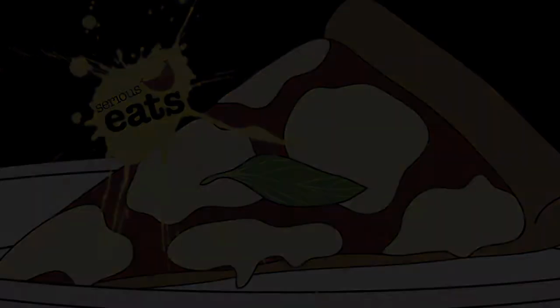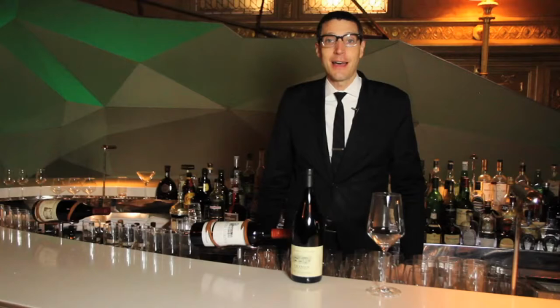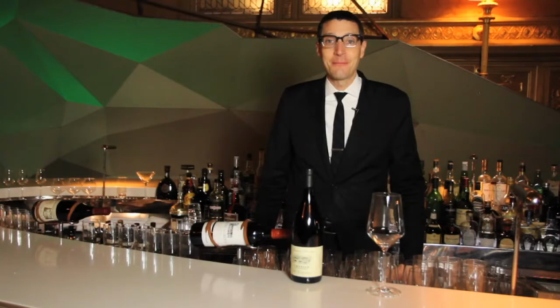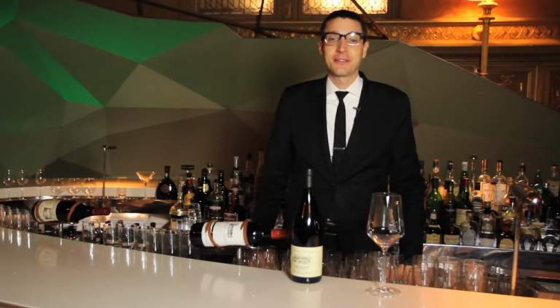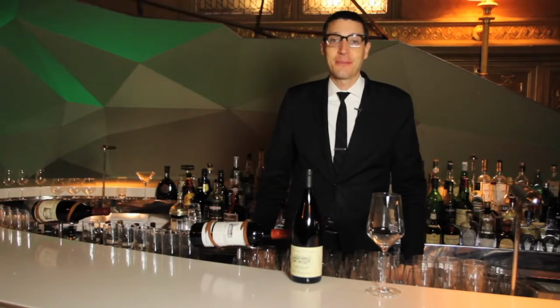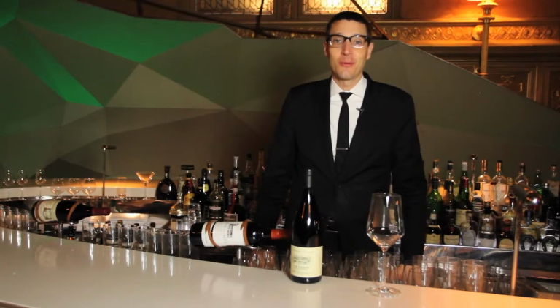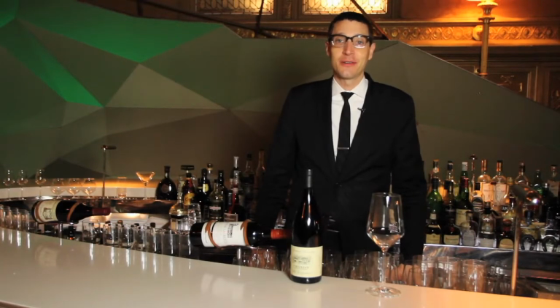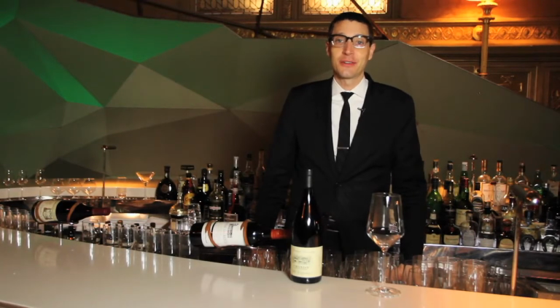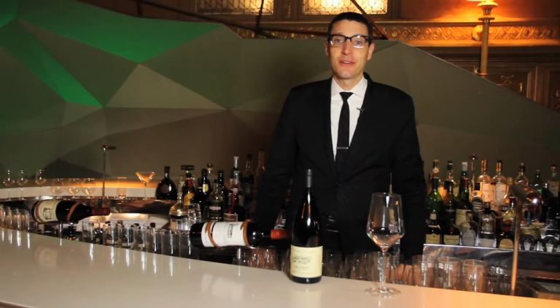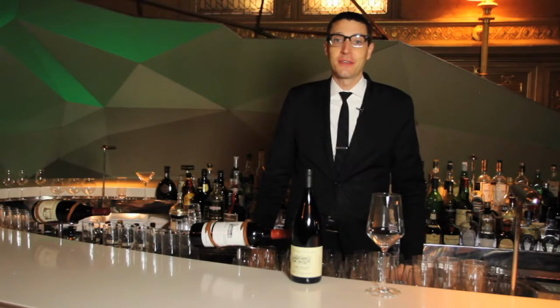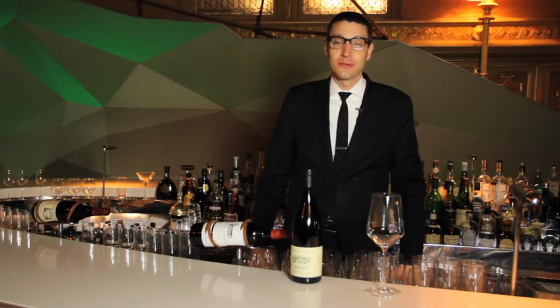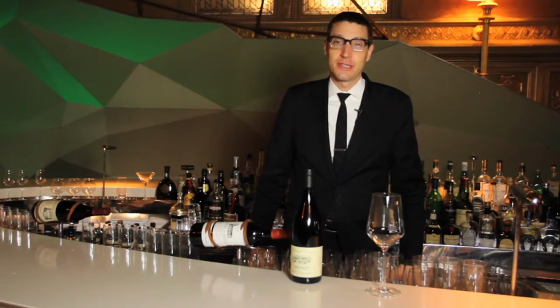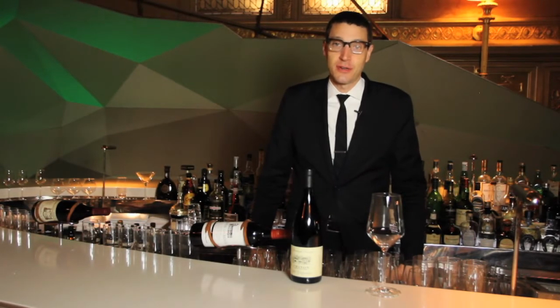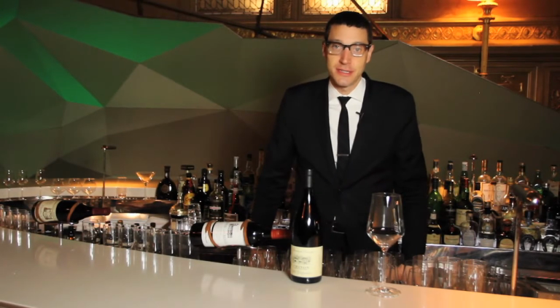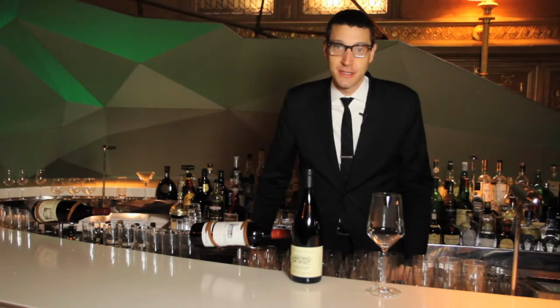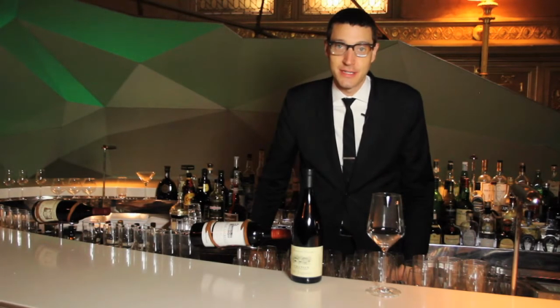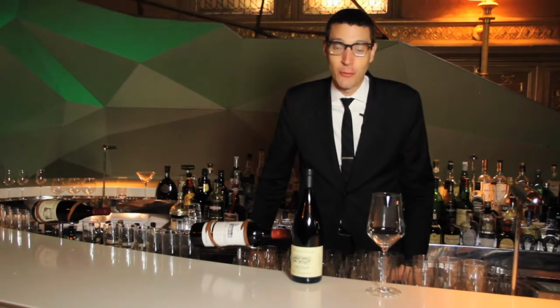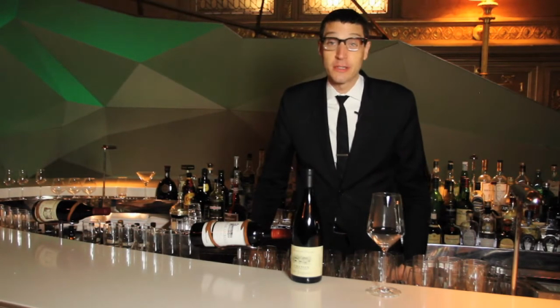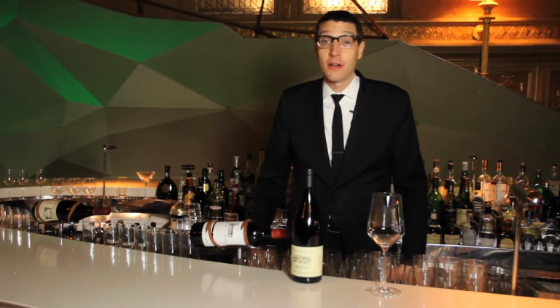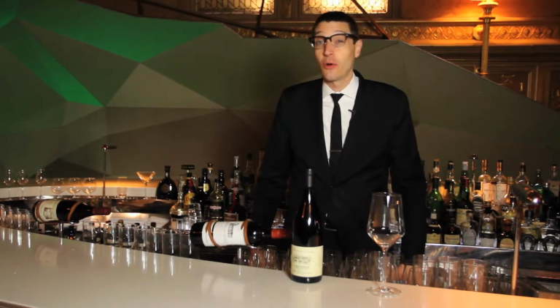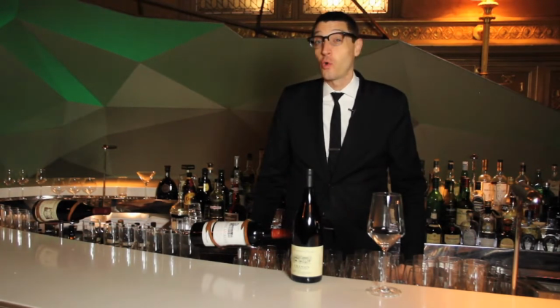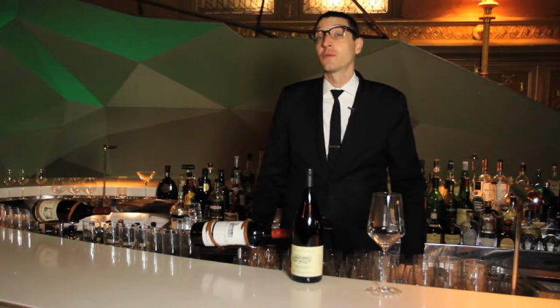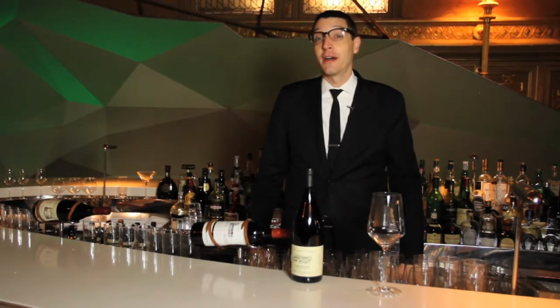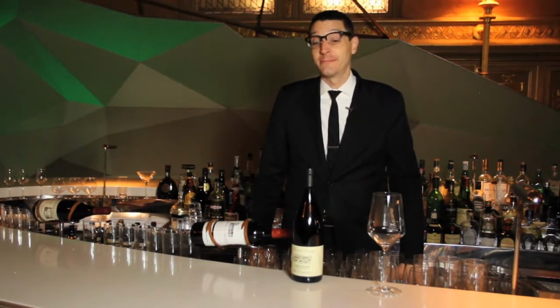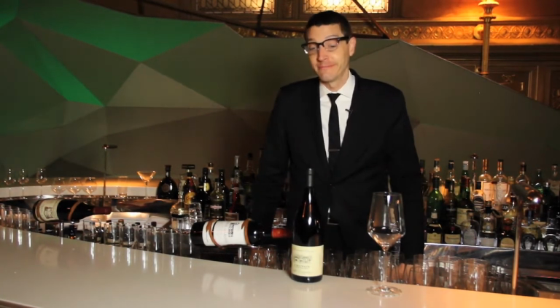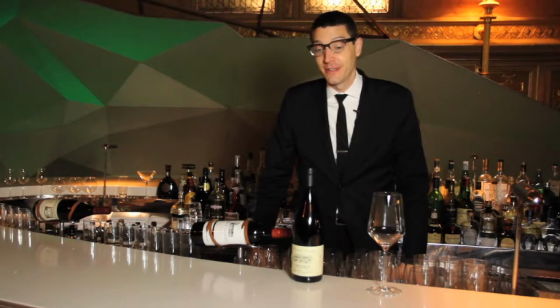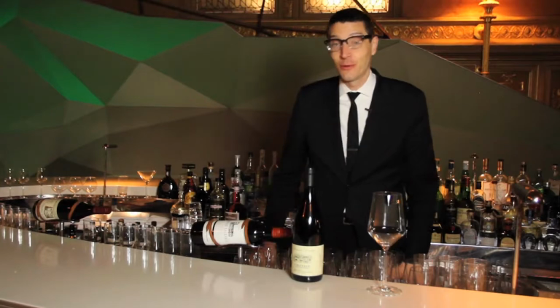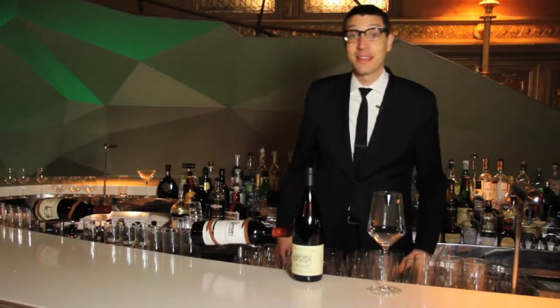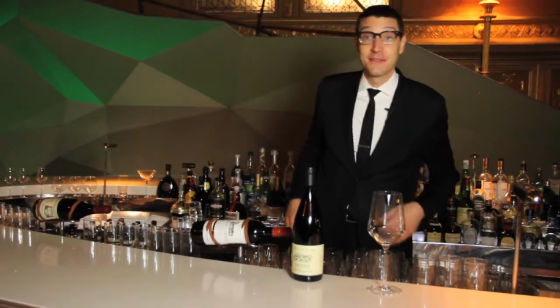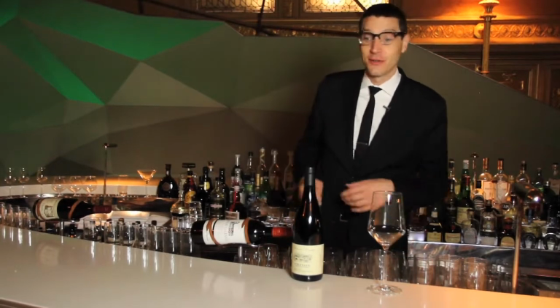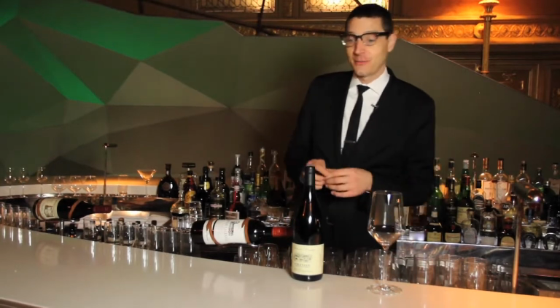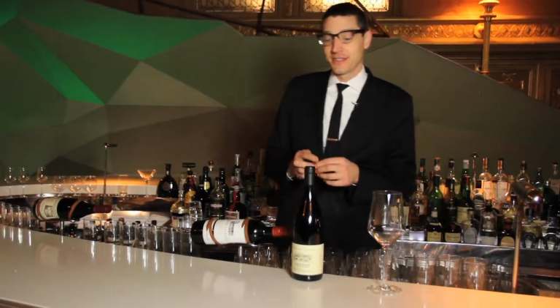Hi, I'm Patrick Cappiello, wine director of Gilt Restaurant, and today we're going to talk about cork taint, one of my least favorite subjects.